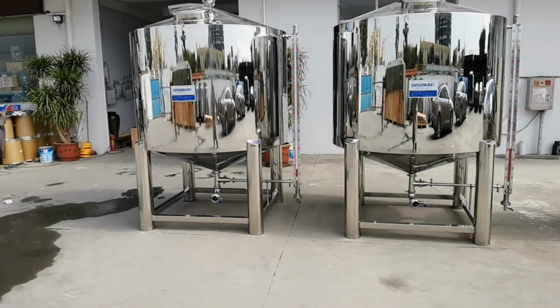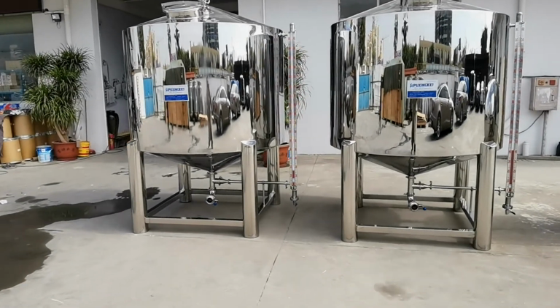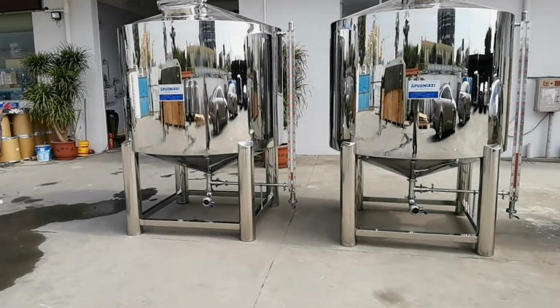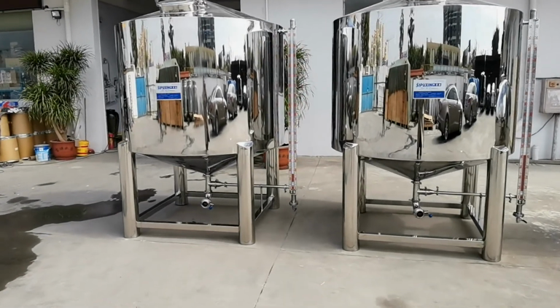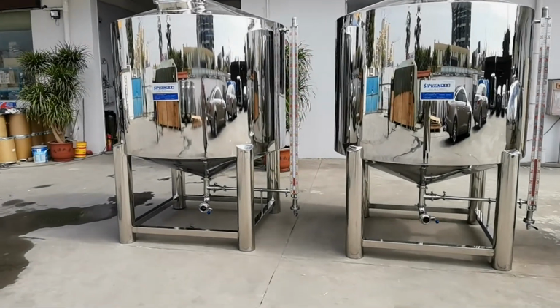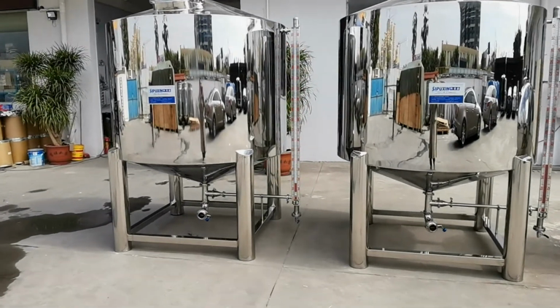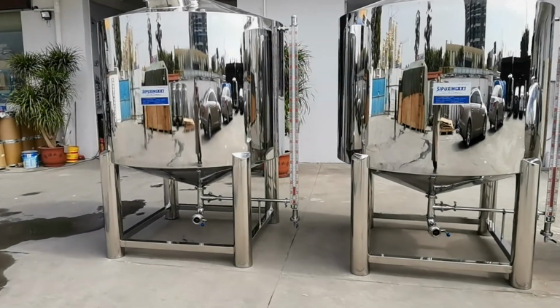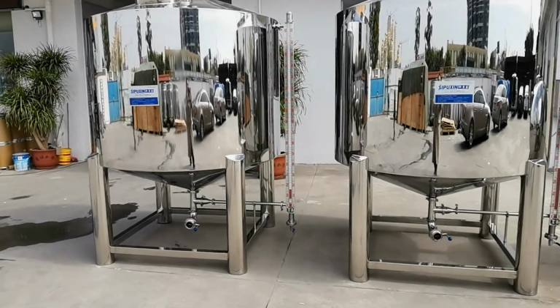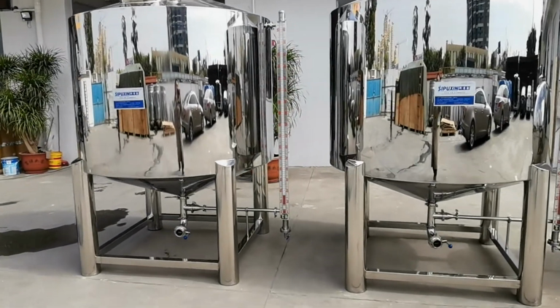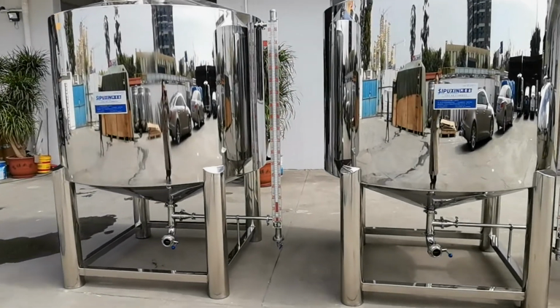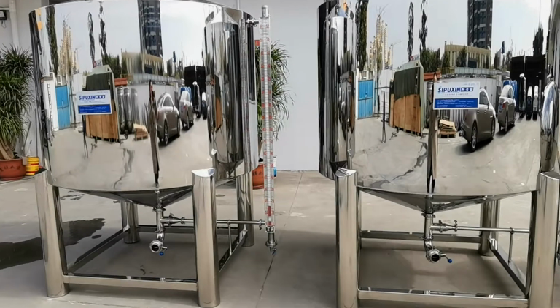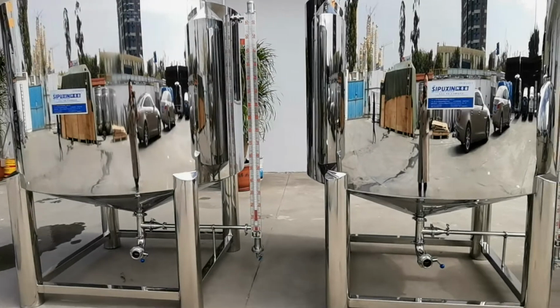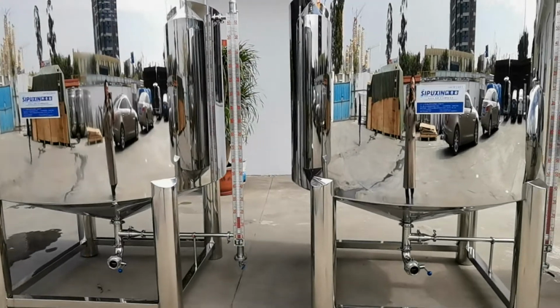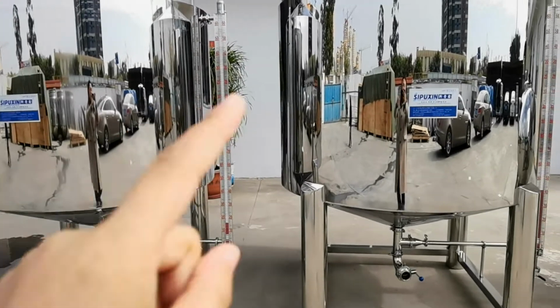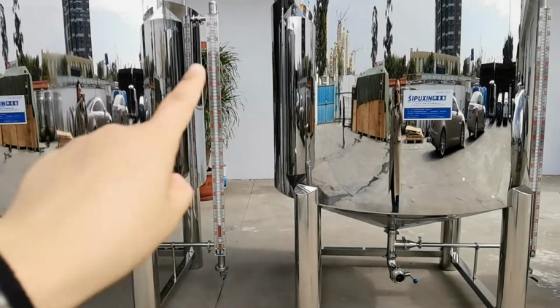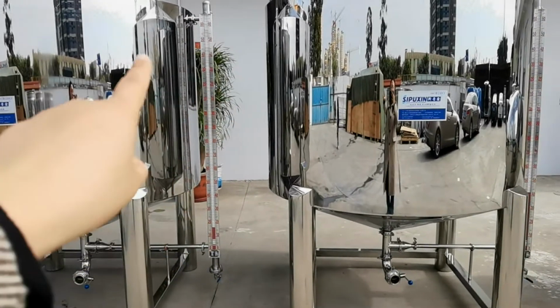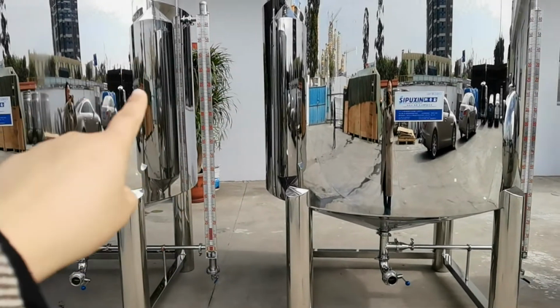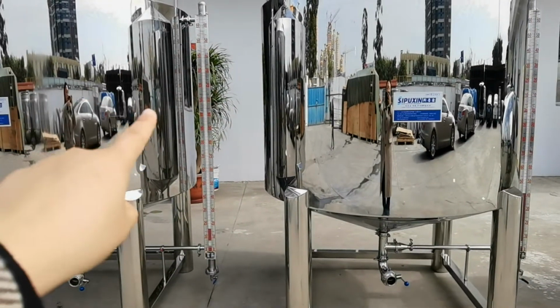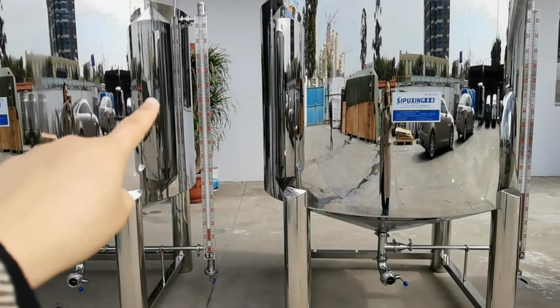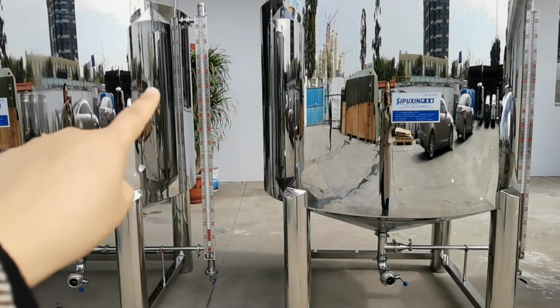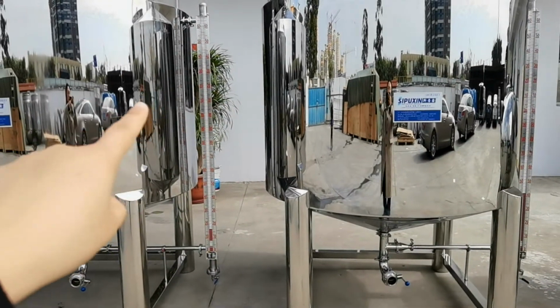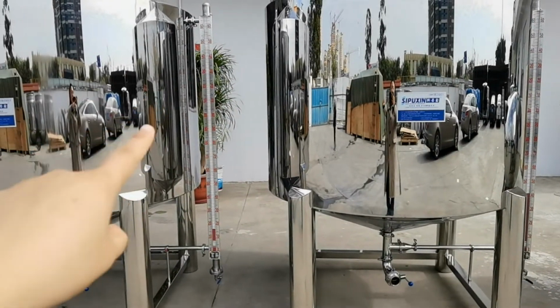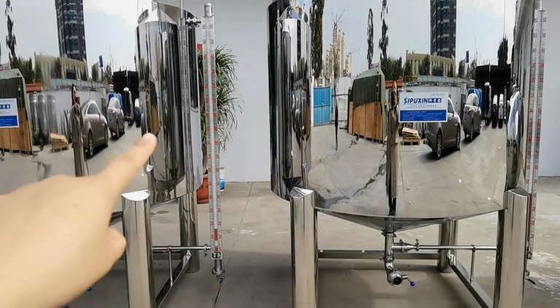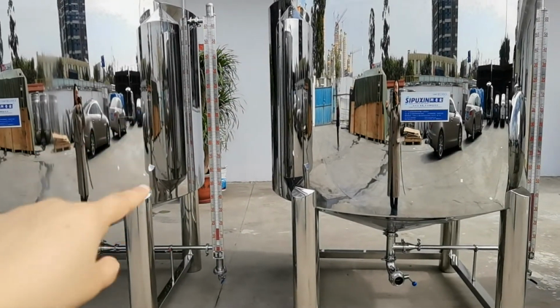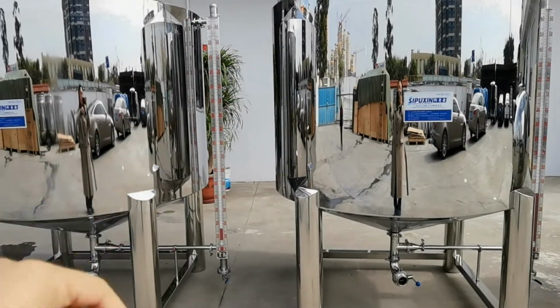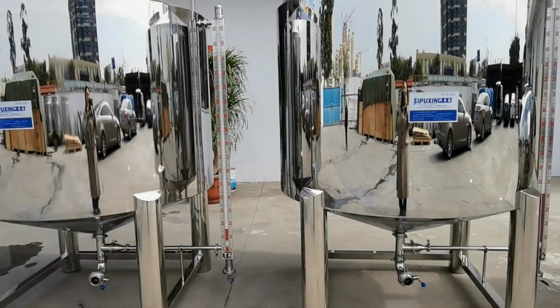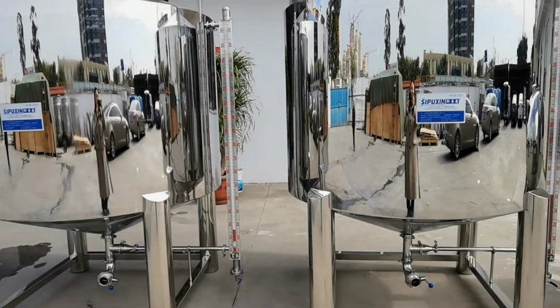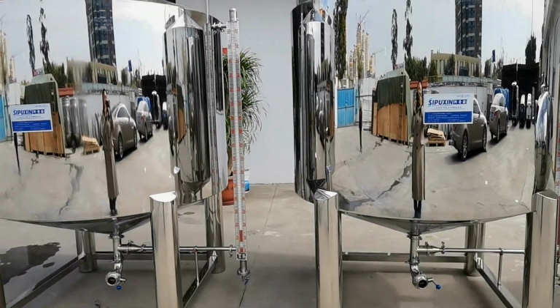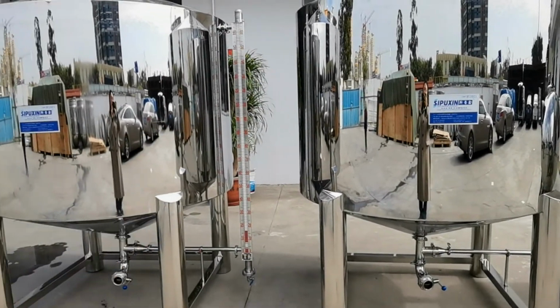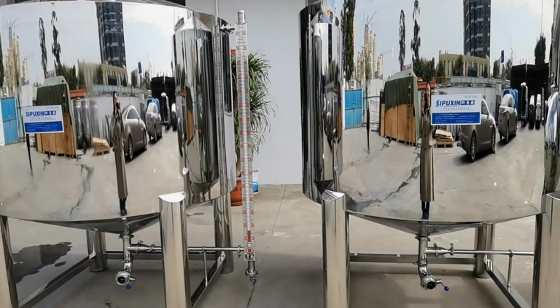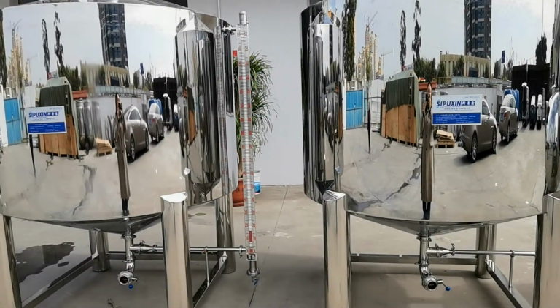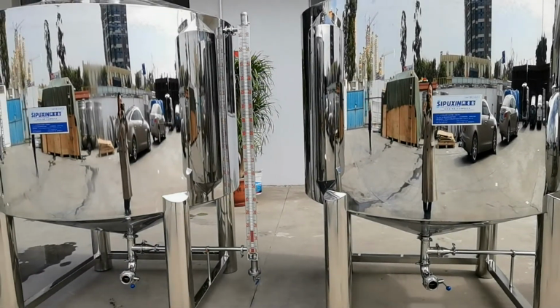And besides it, on the side of it, this is the solenoid high-accuracy level gauge.